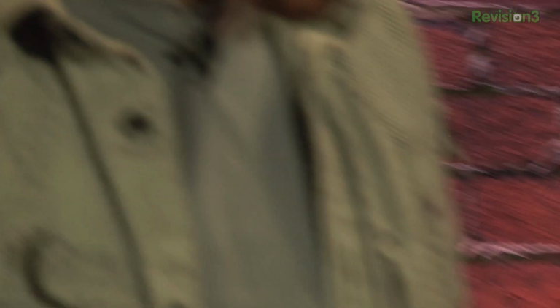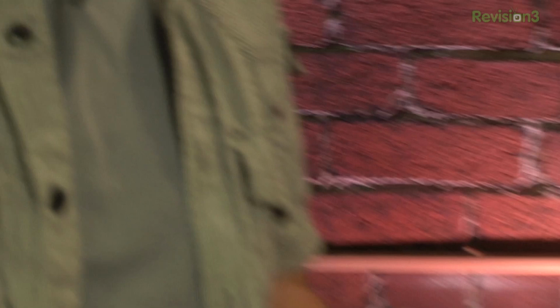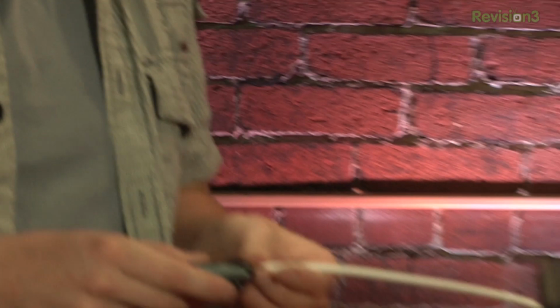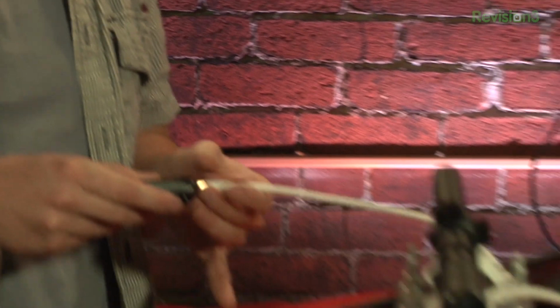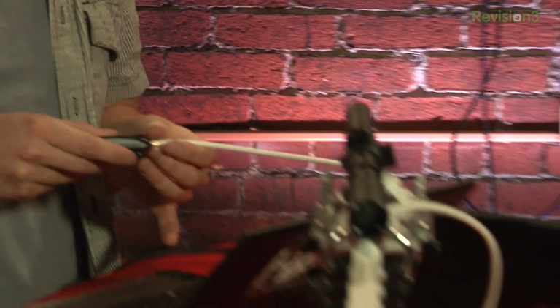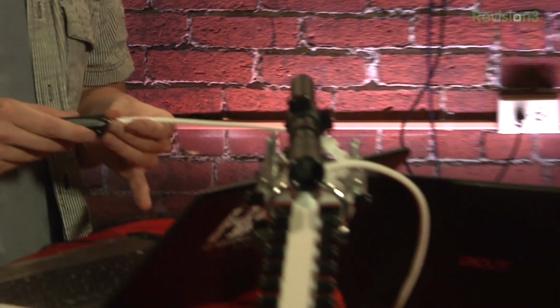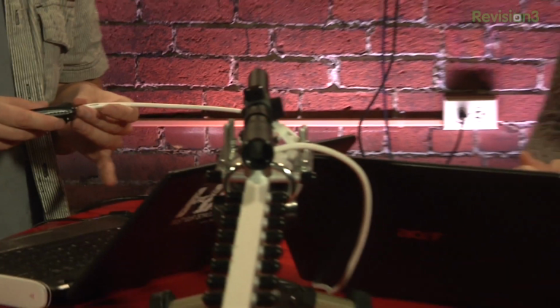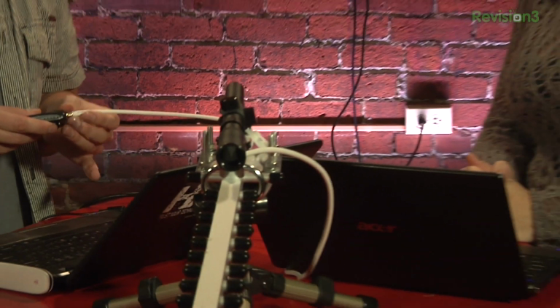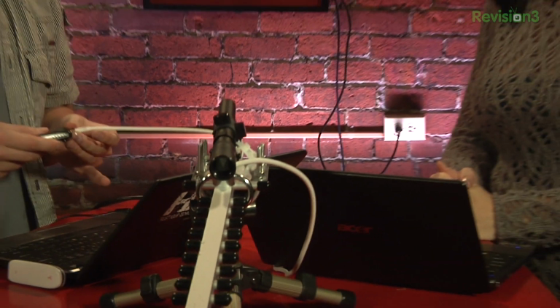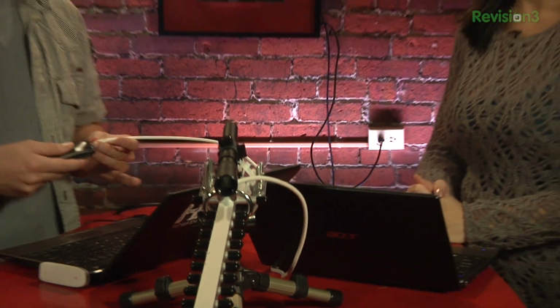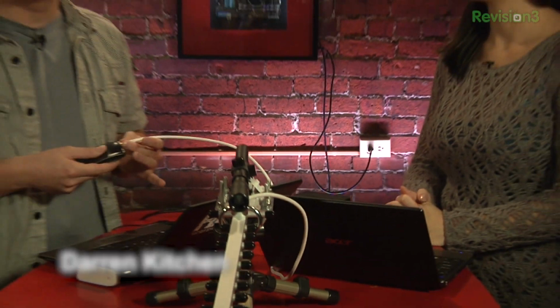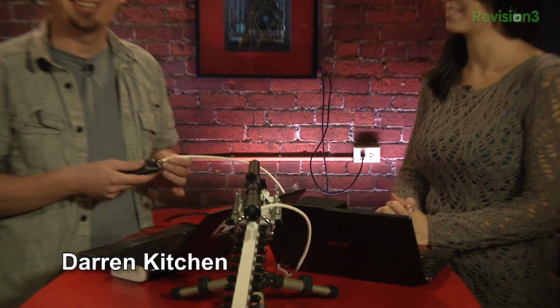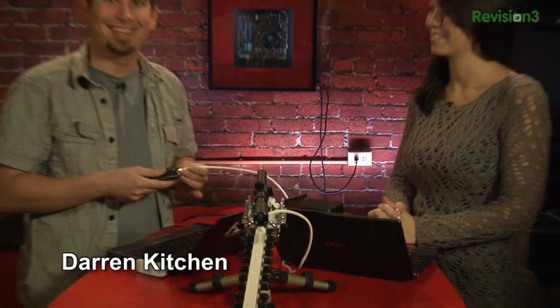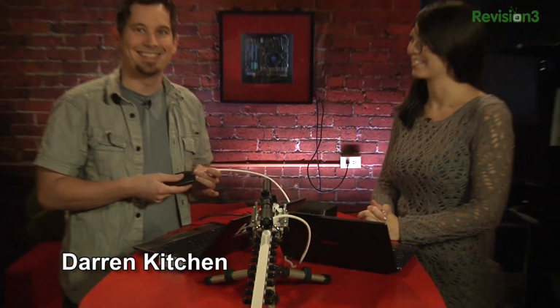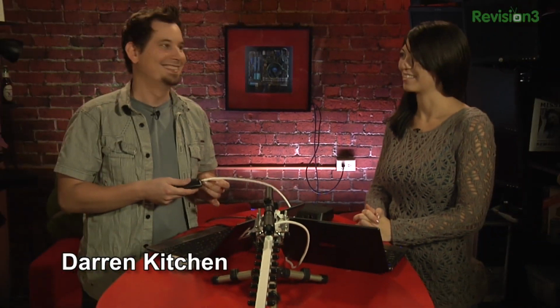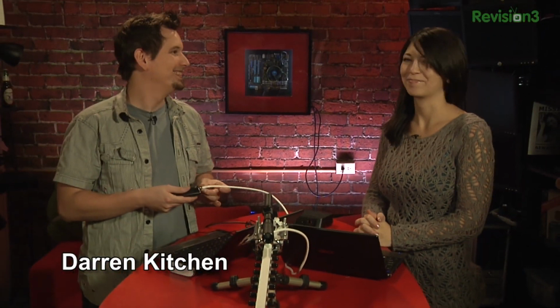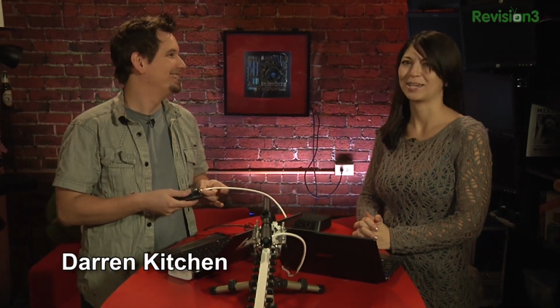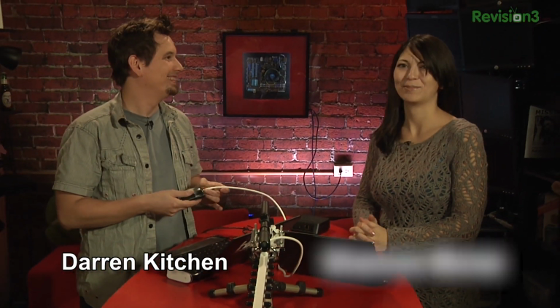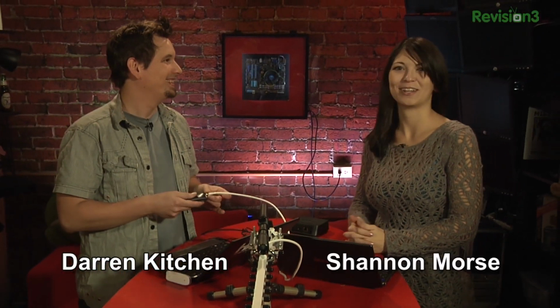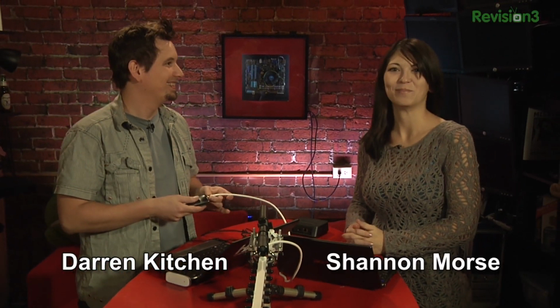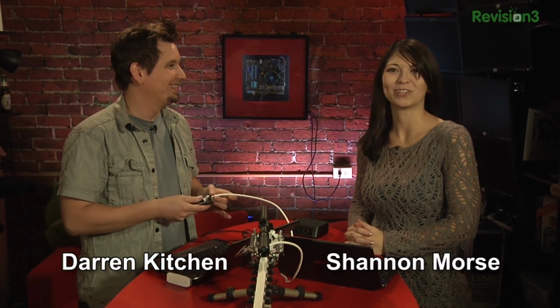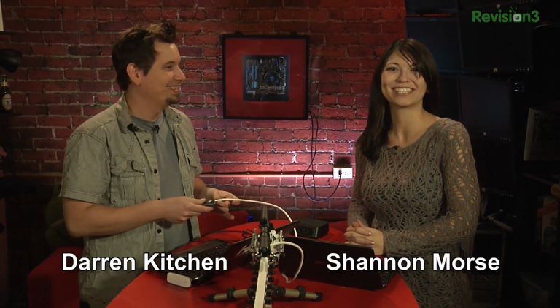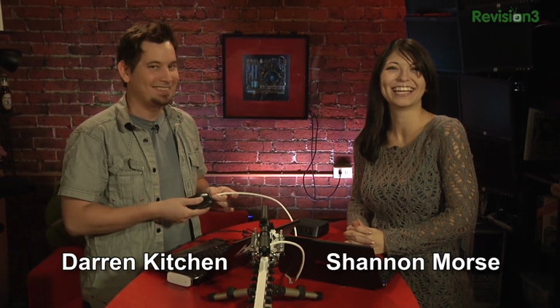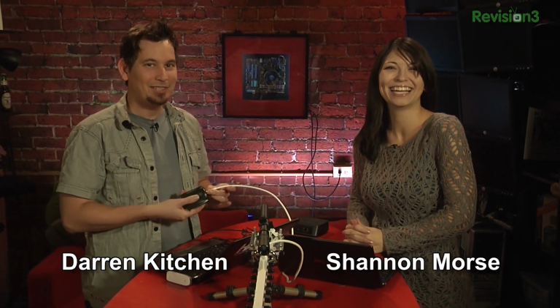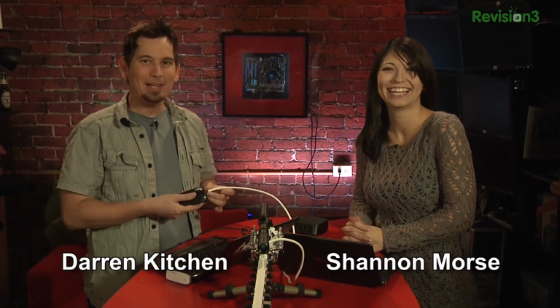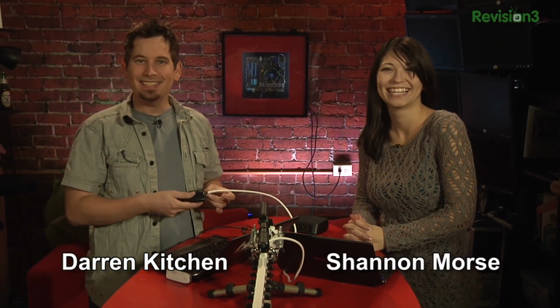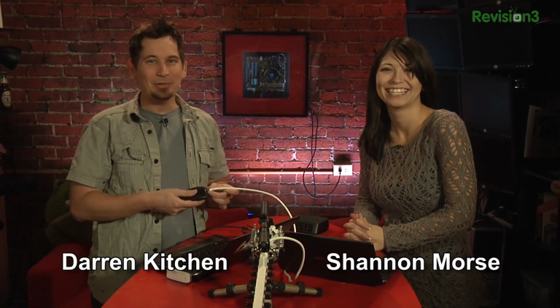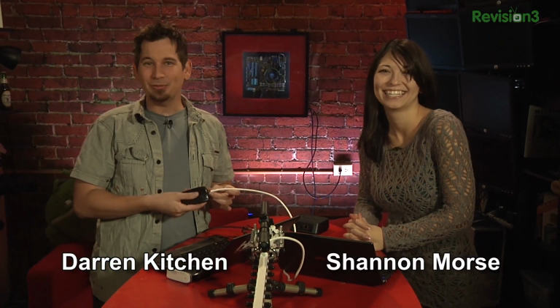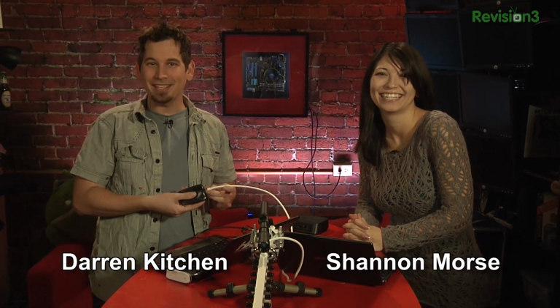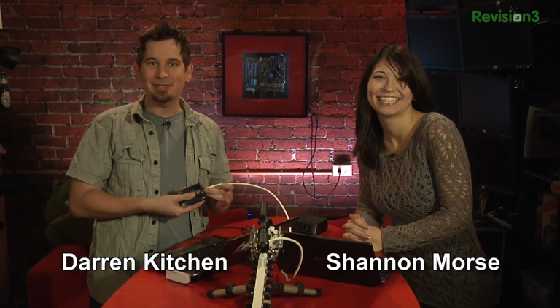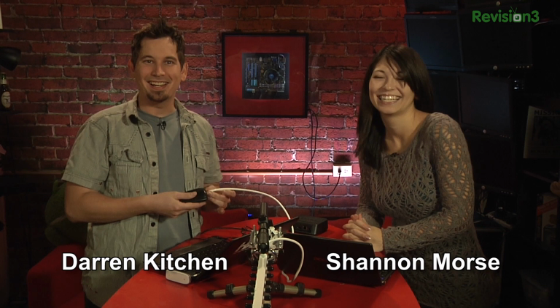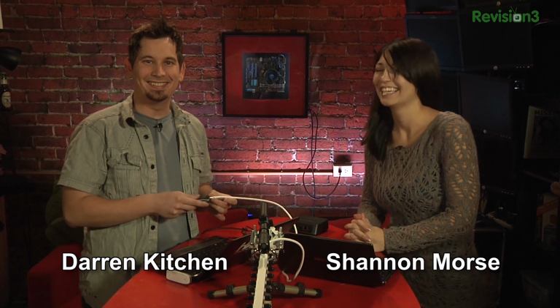Hello and welcome to Hack 5. My name is Darren Kitchen. I'm Shannon Morse. Your weekly dose of Technolust.